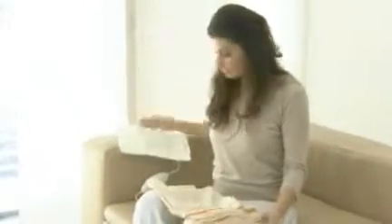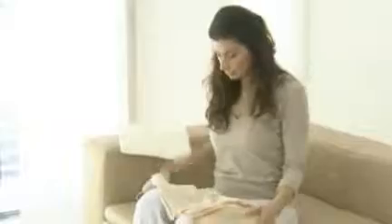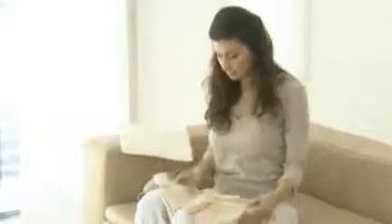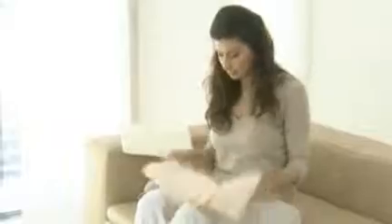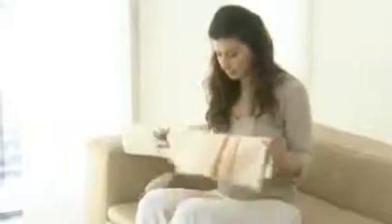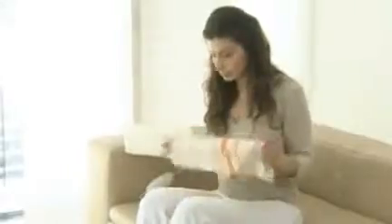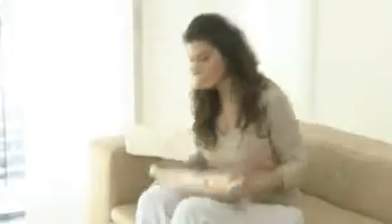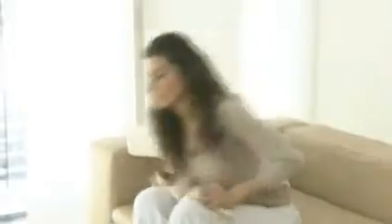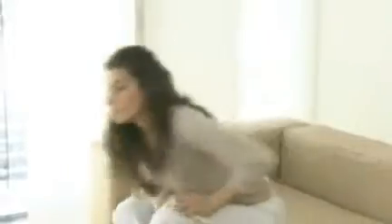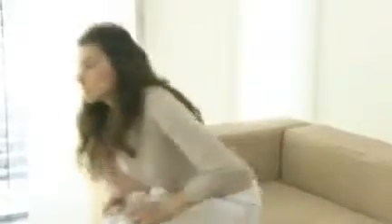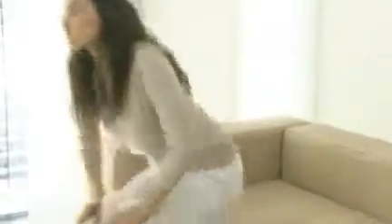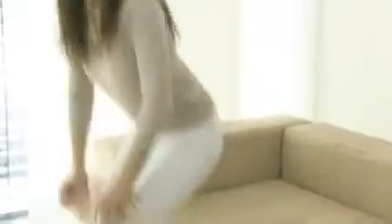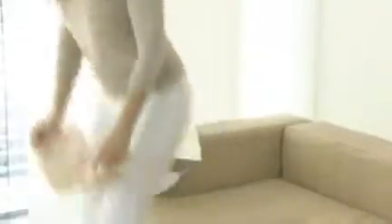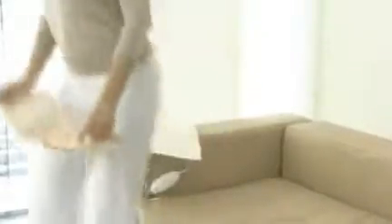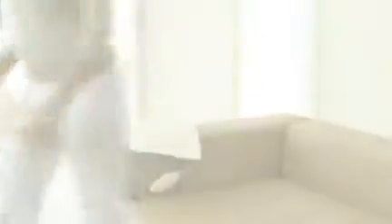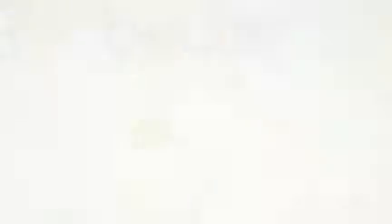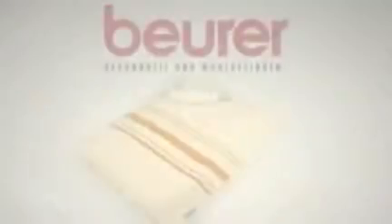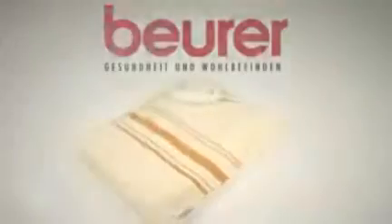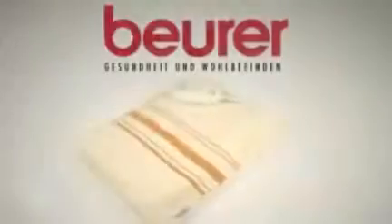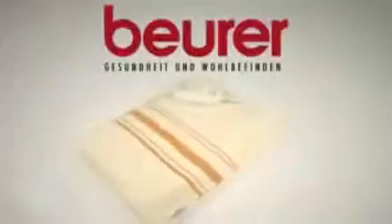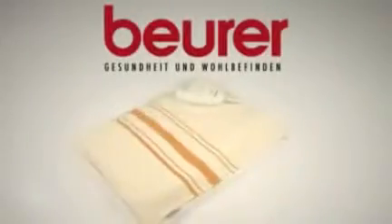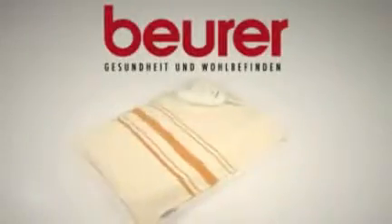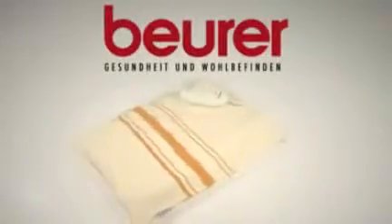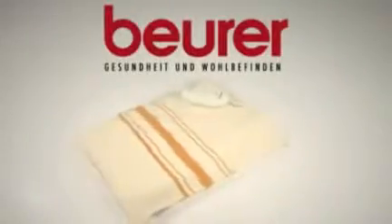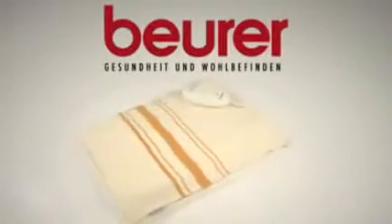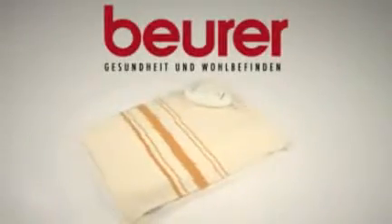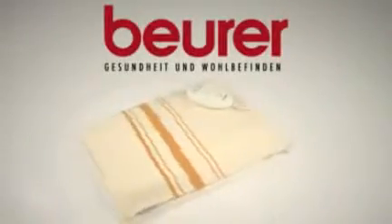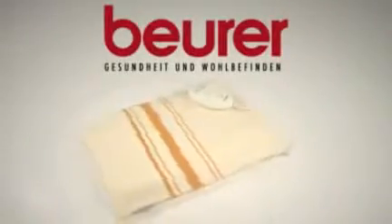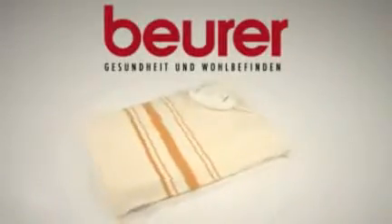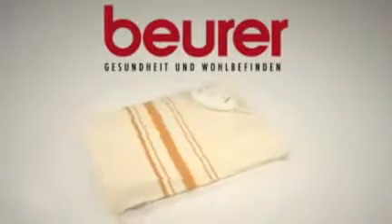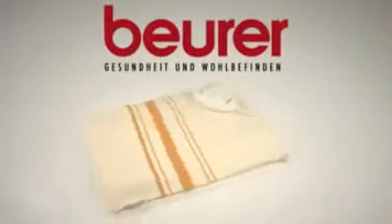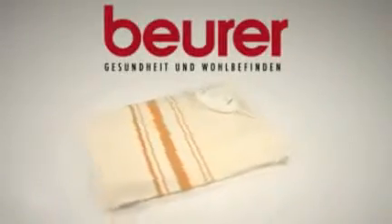The Beura HK25 Heating Pad. Stay comfortable wherever you are.